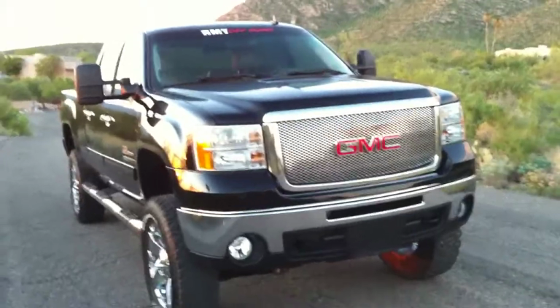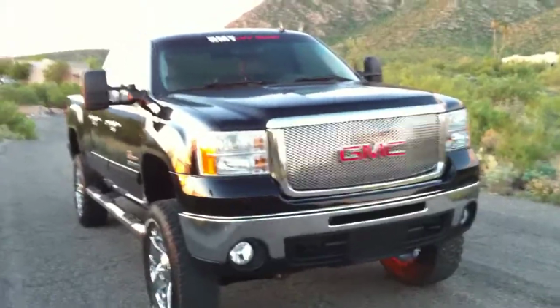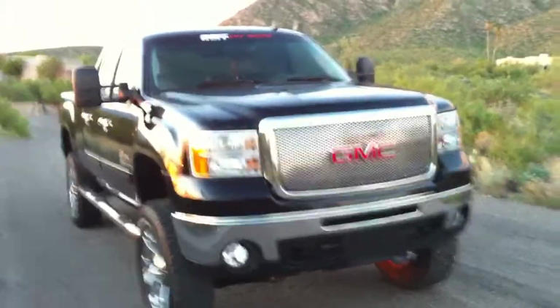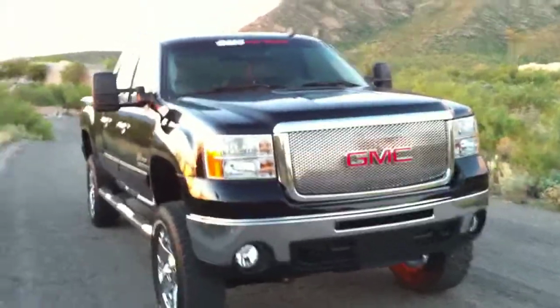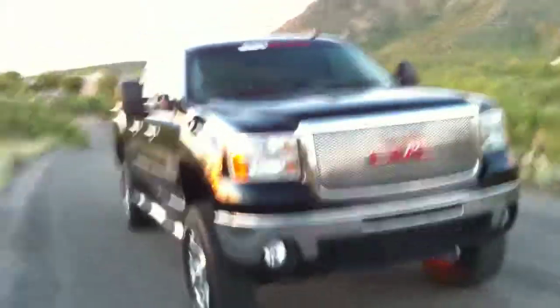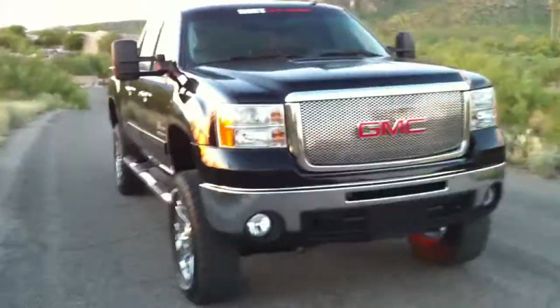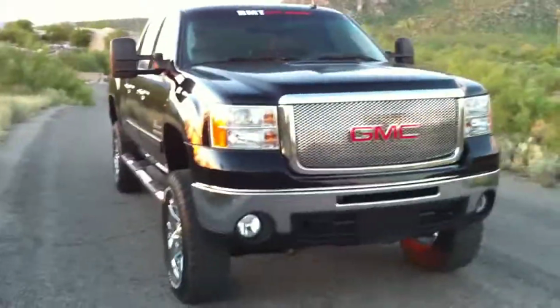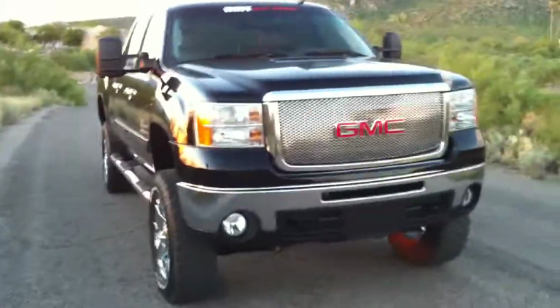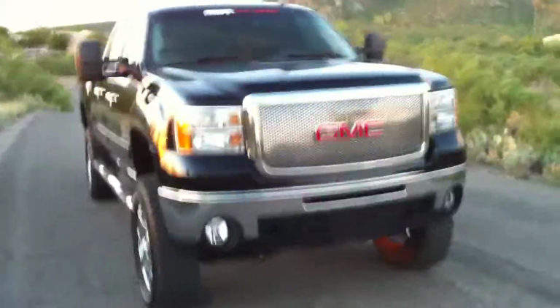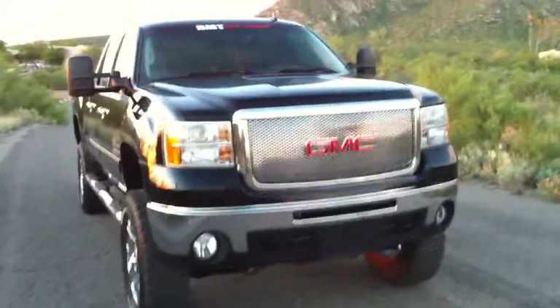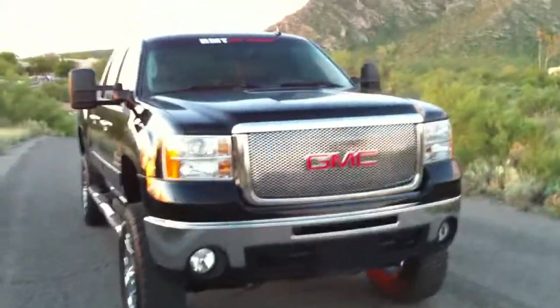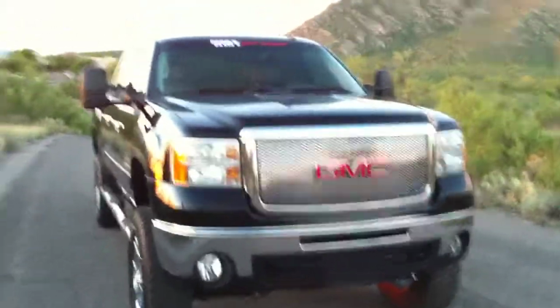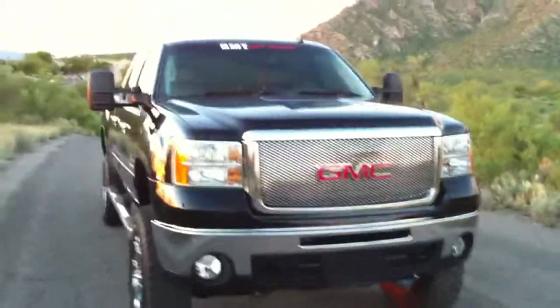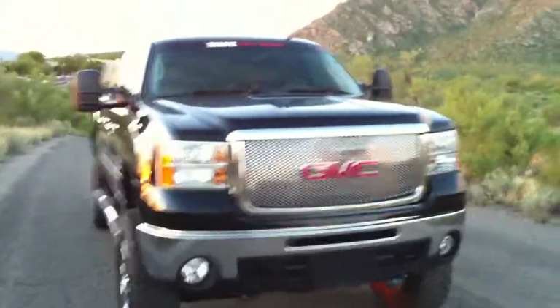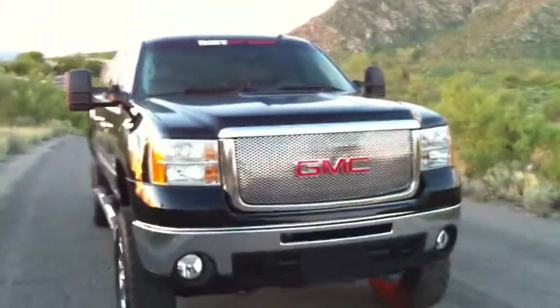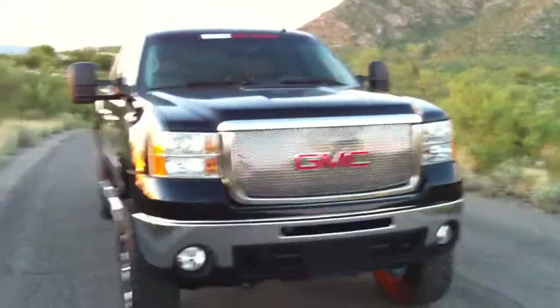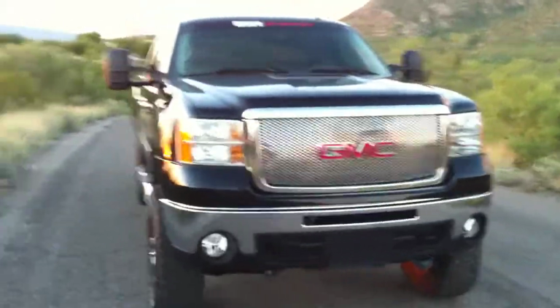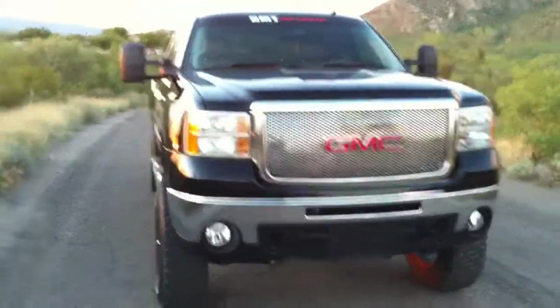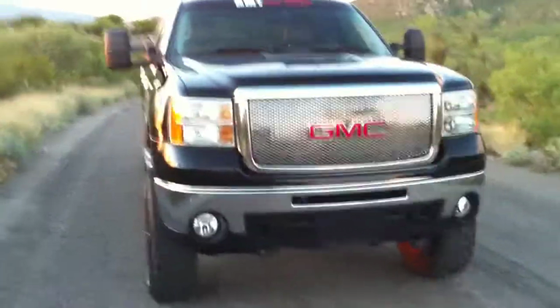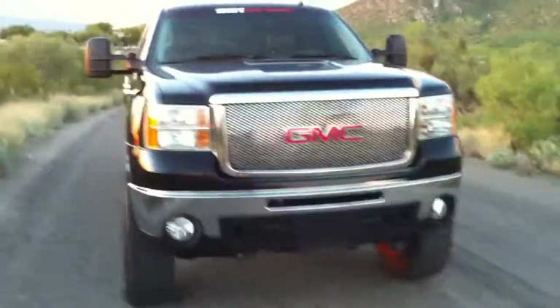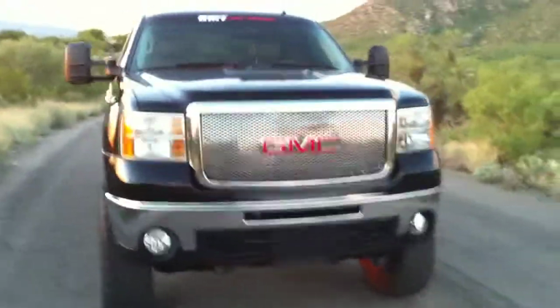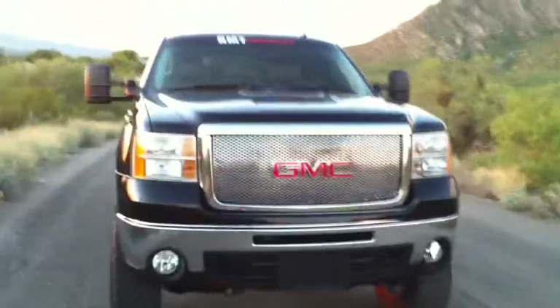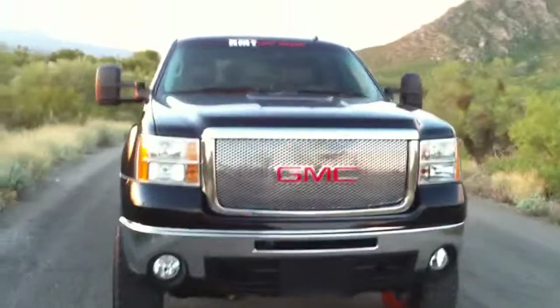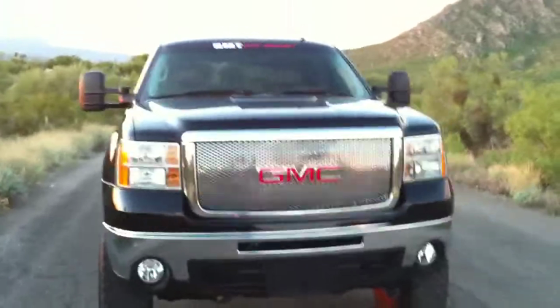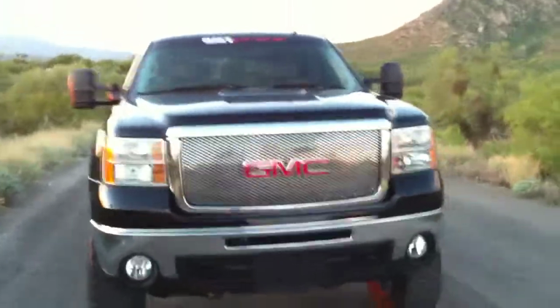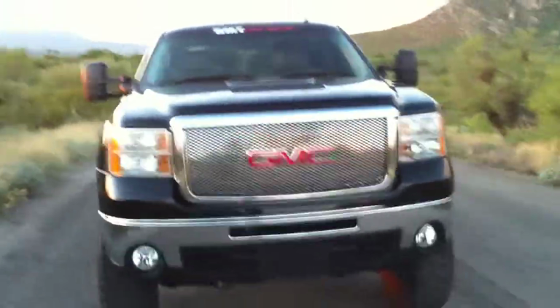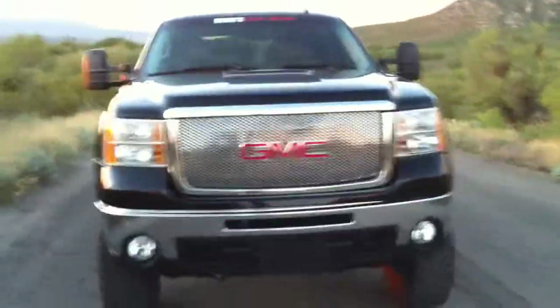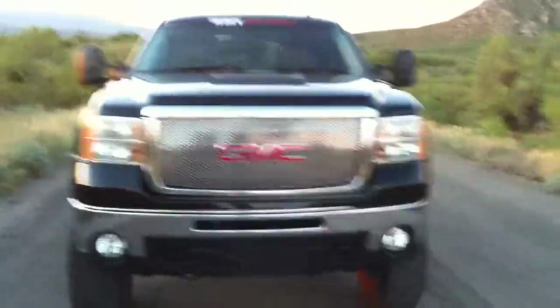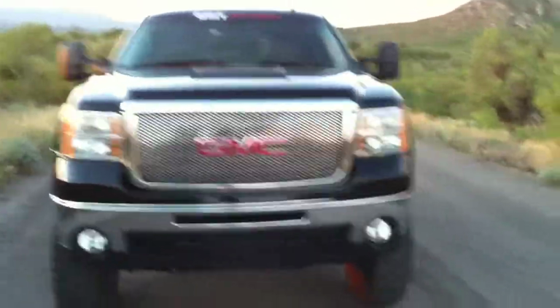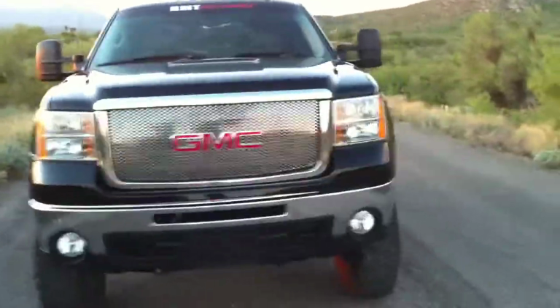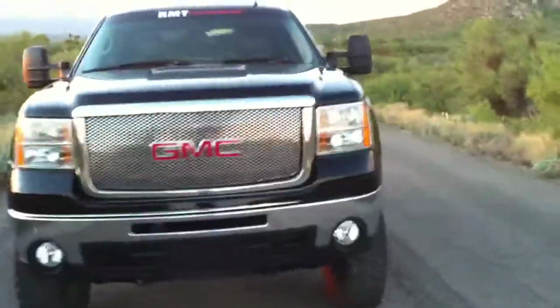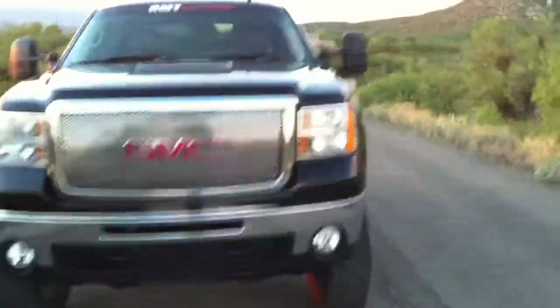Hi, this is Dennis with Wheel Kinetics, and you're looking at our 2008 GMC Duramax 4x4 Sierra.